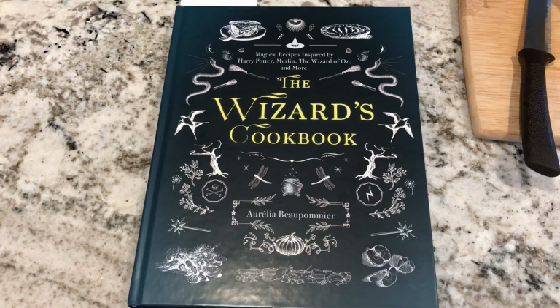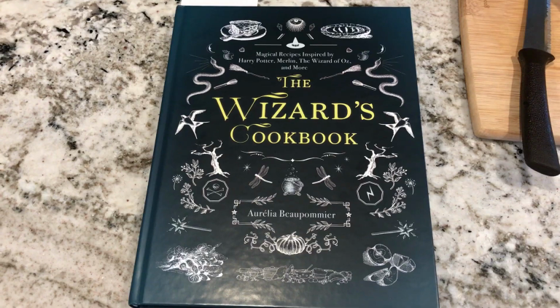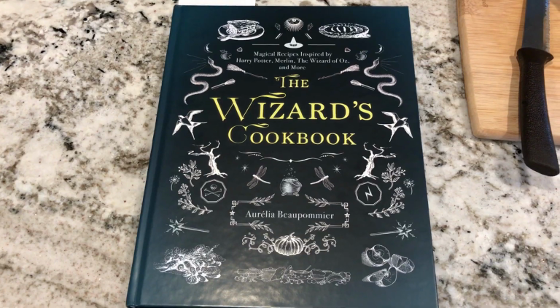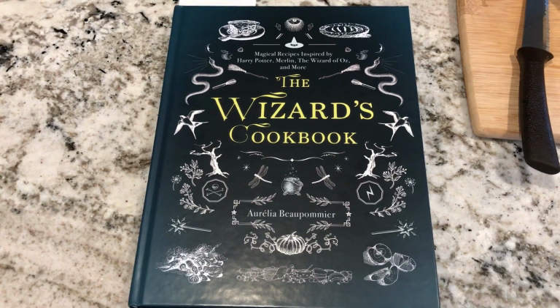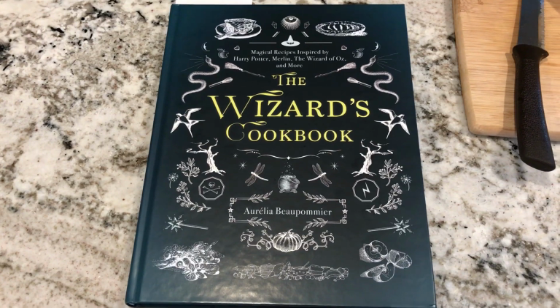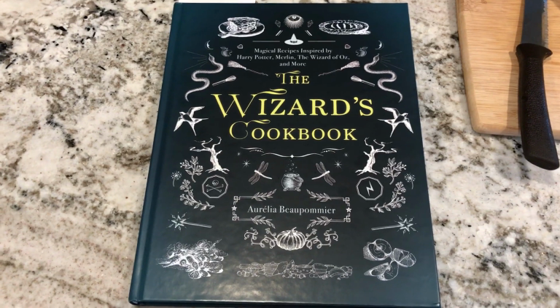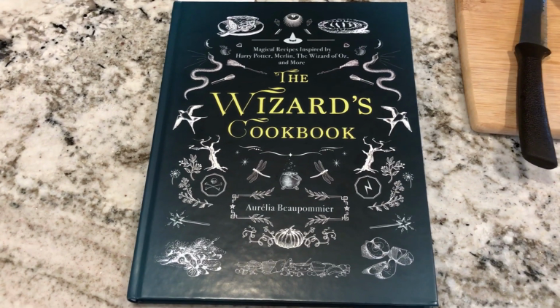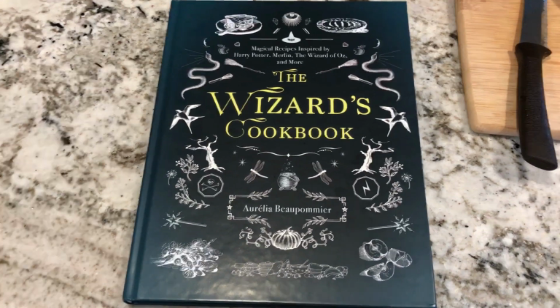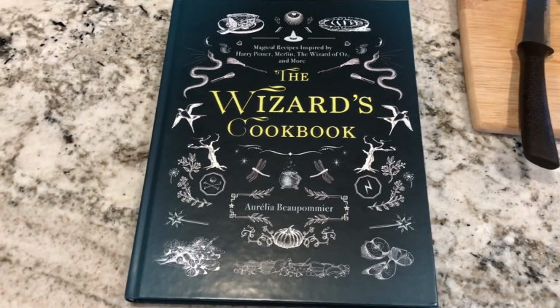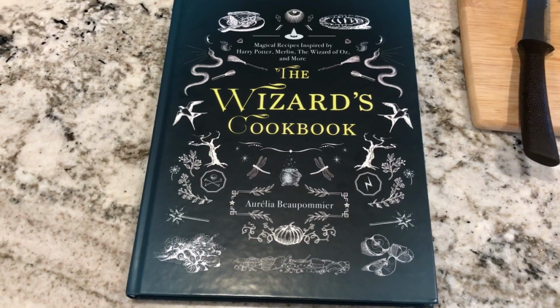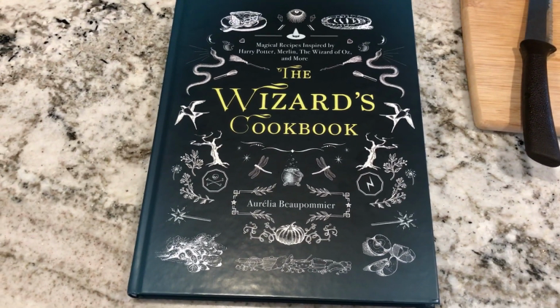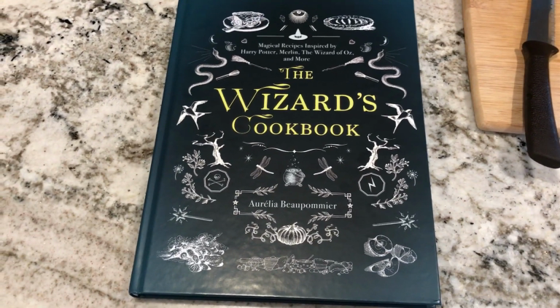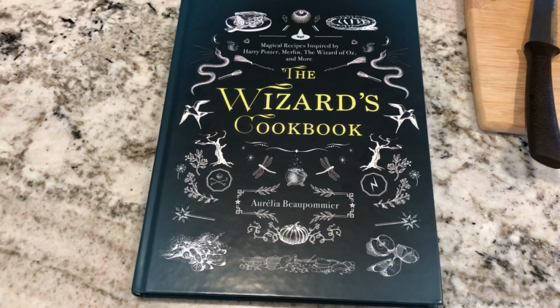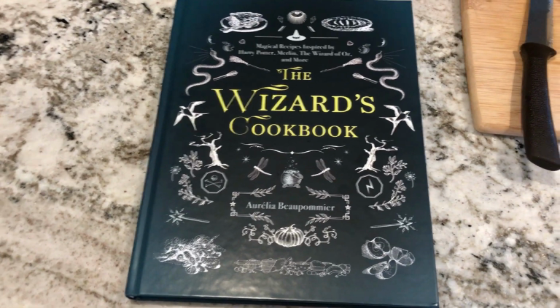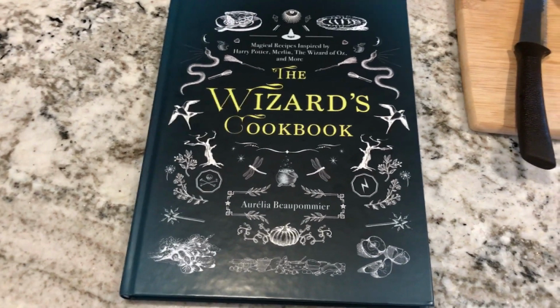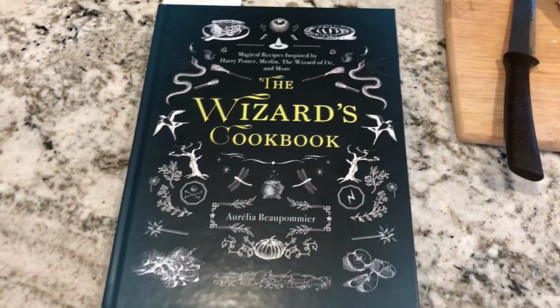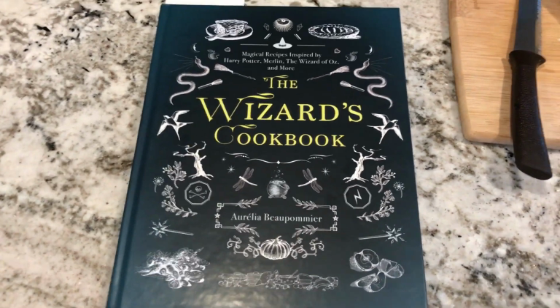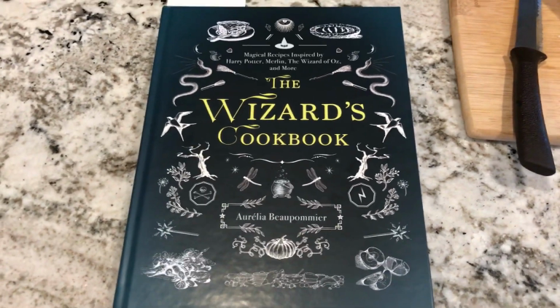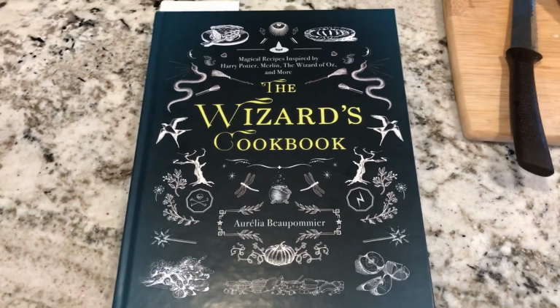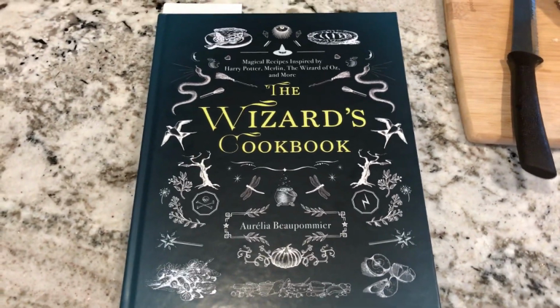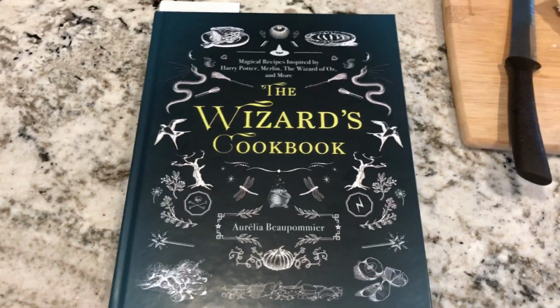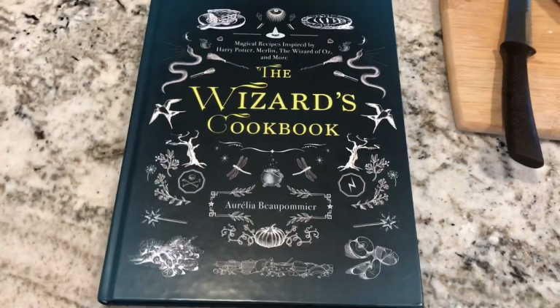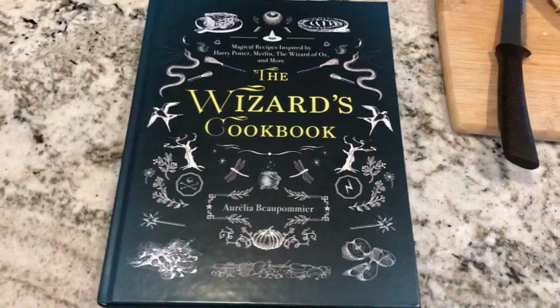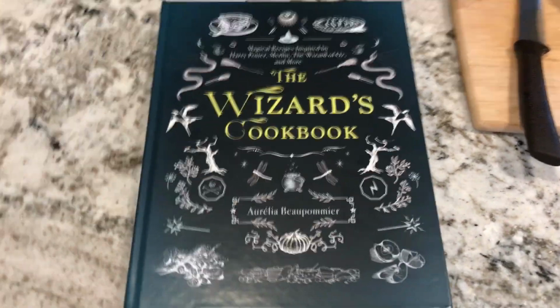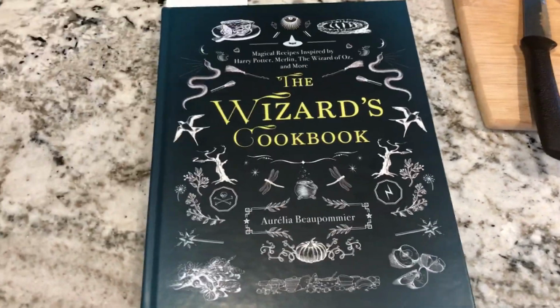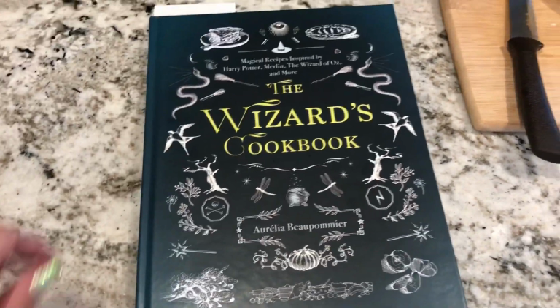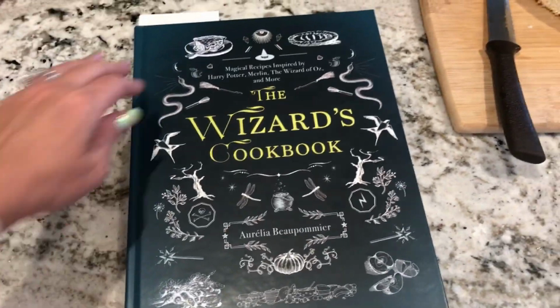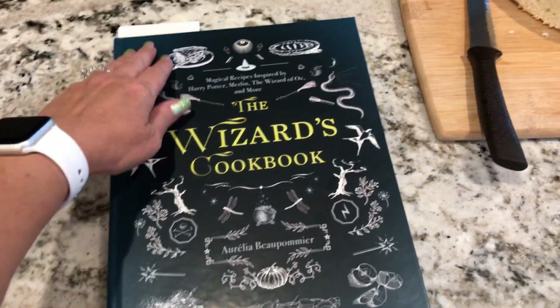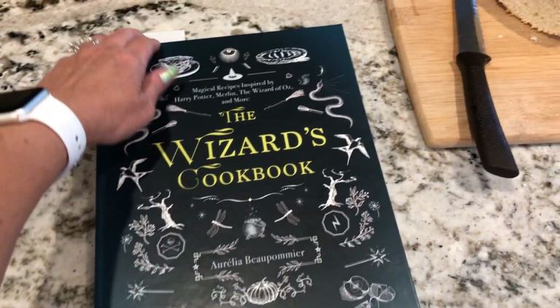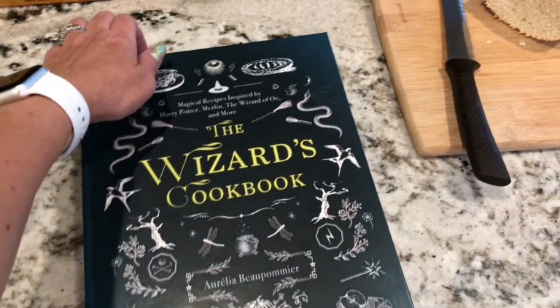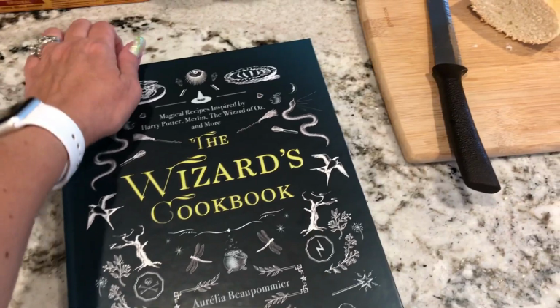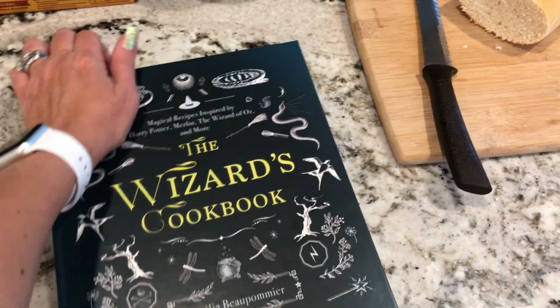This is a cookbook I picked up at BoxLunch. It is a store at the mall.